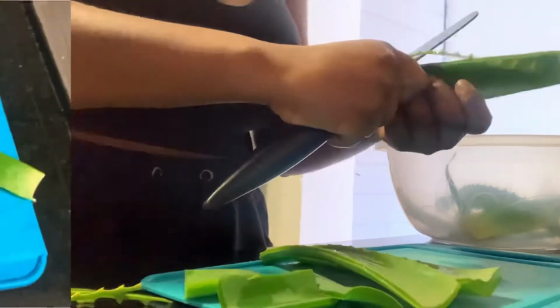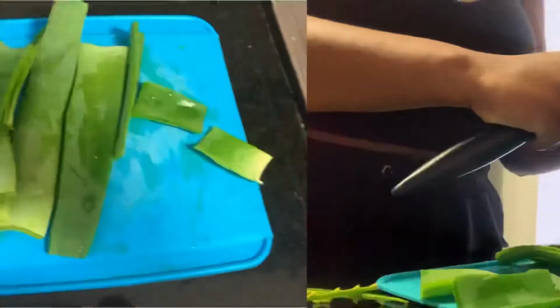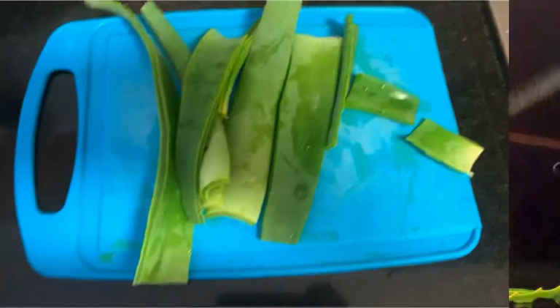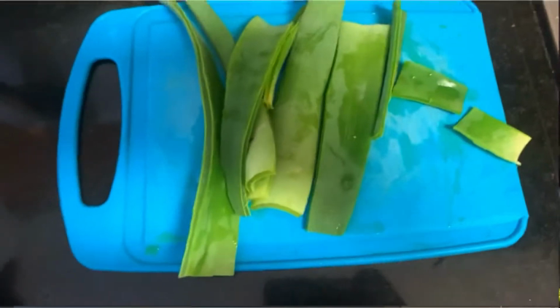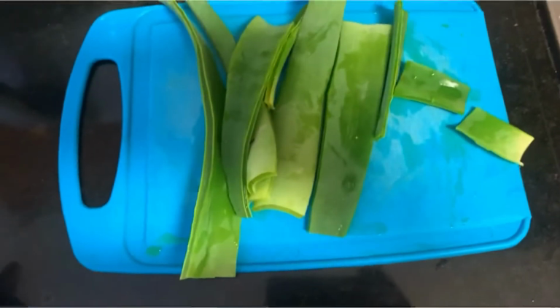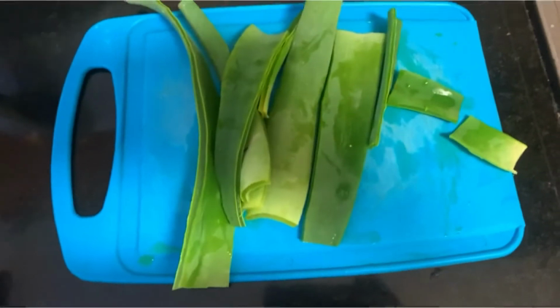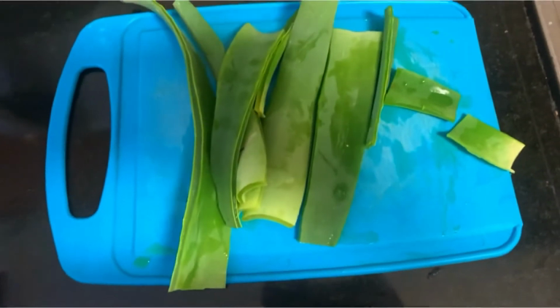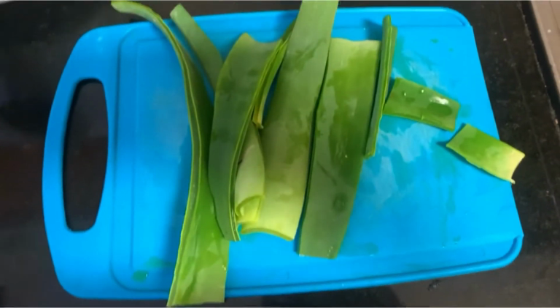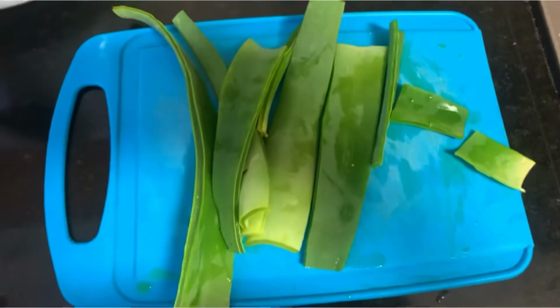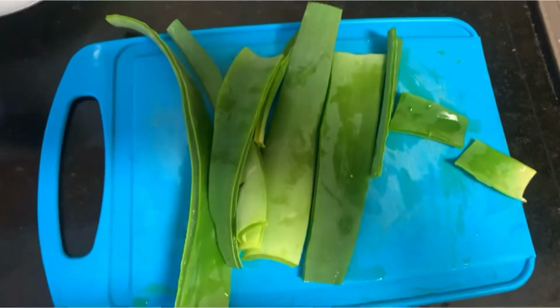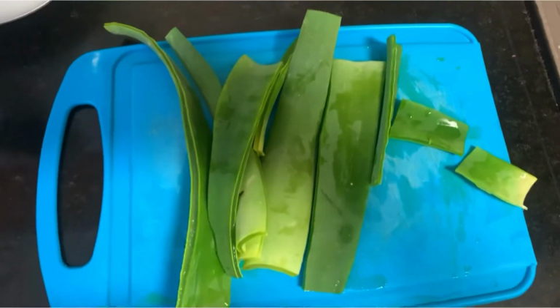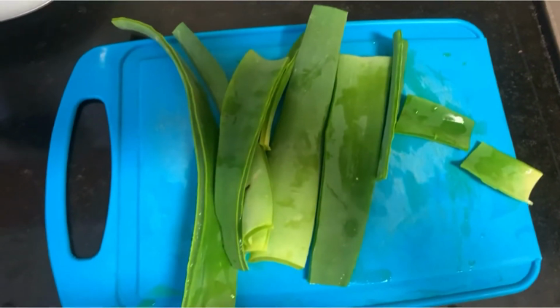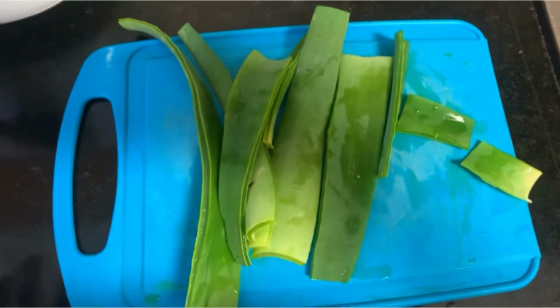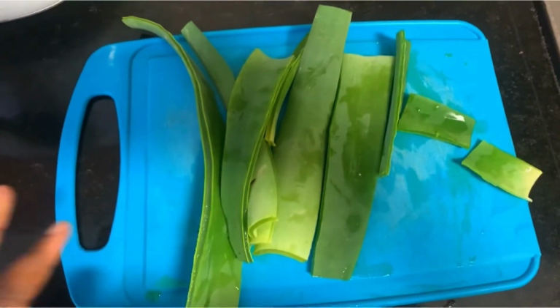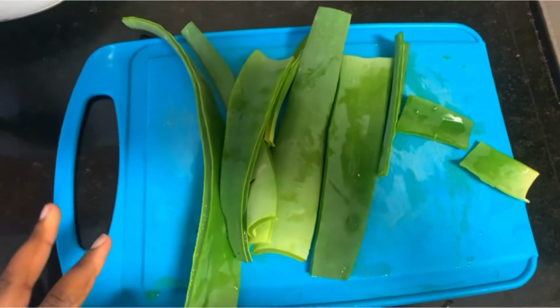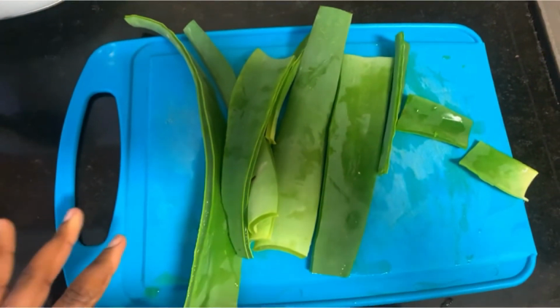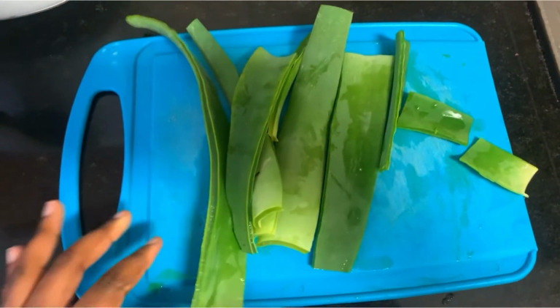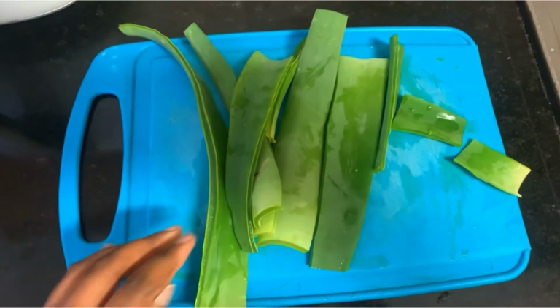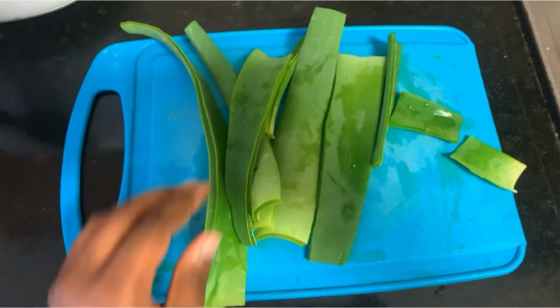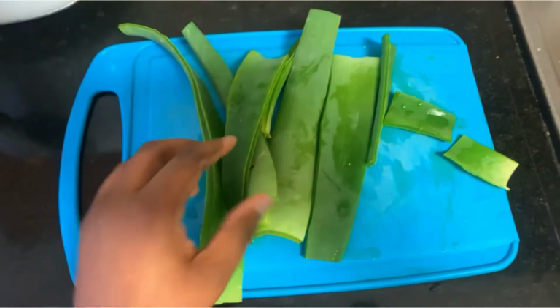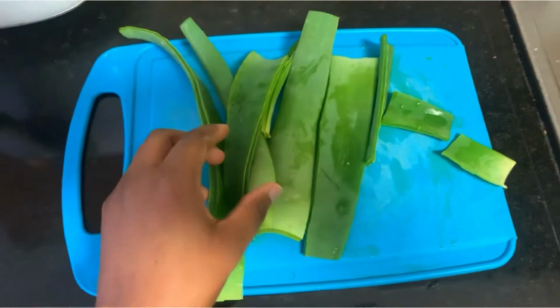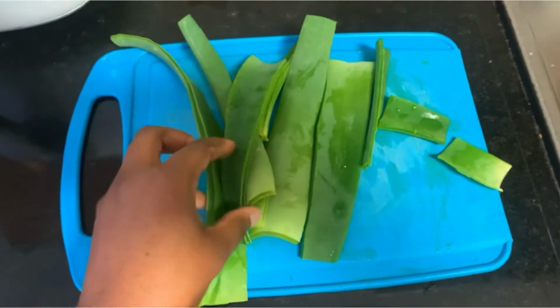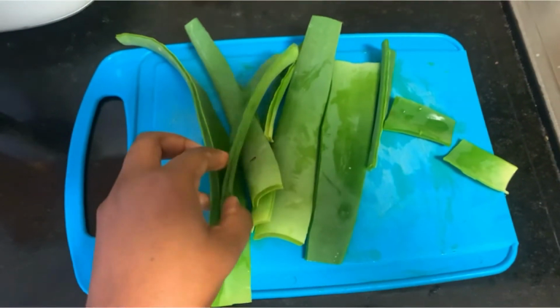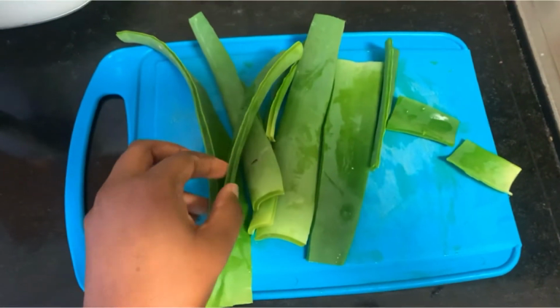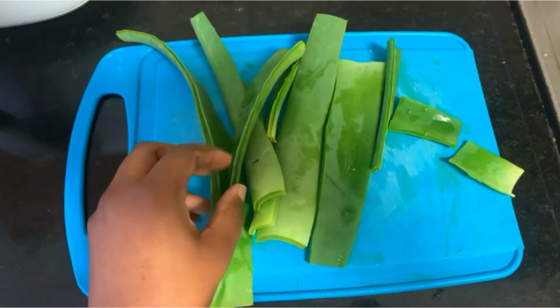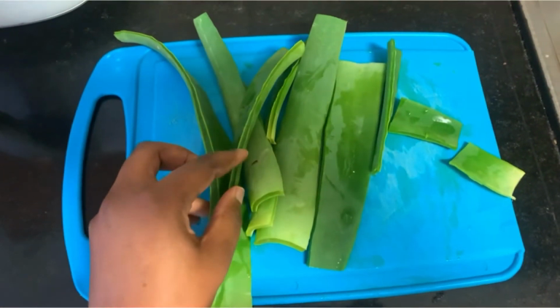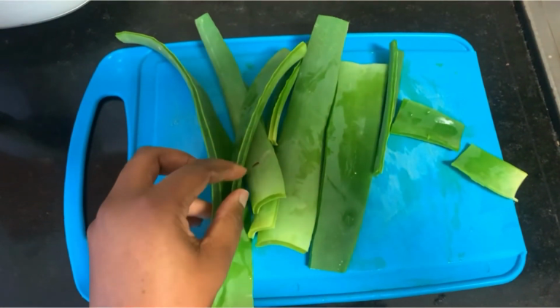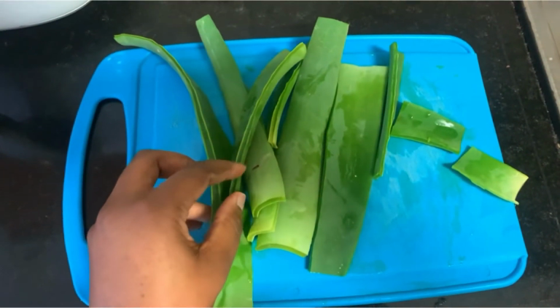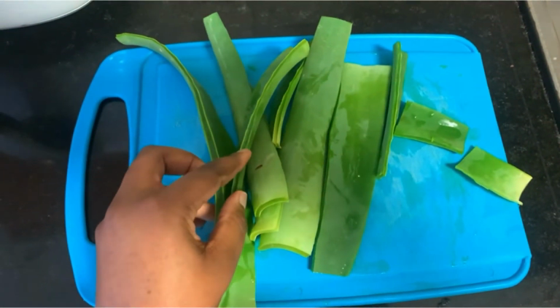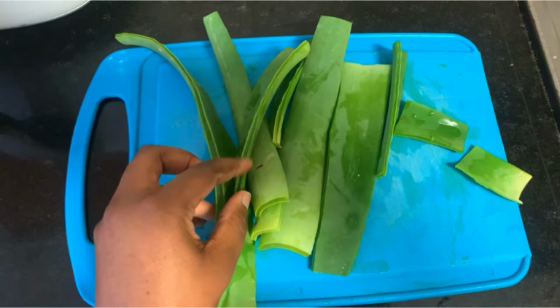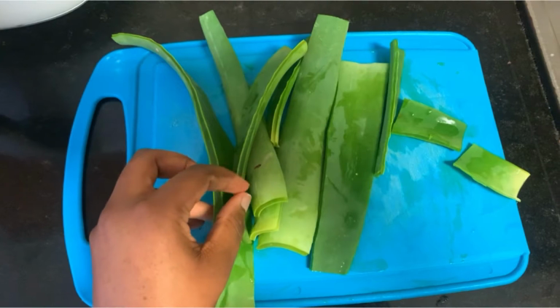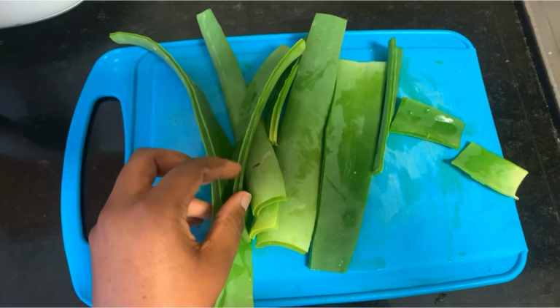Now that I've cut the sides, I'm going to chop this up and then scrape off the gel that's inside.